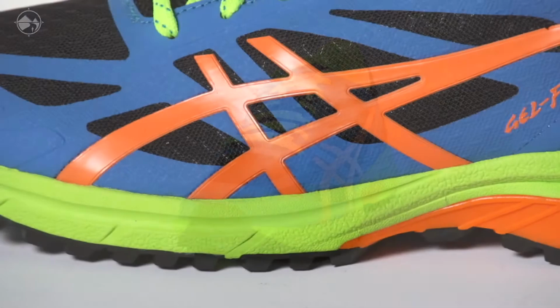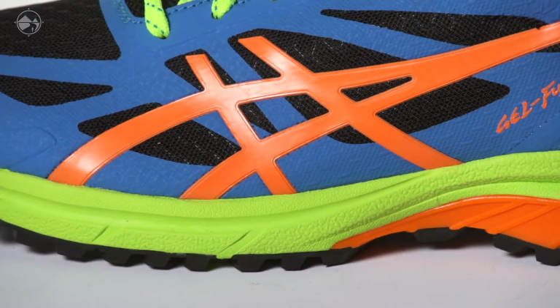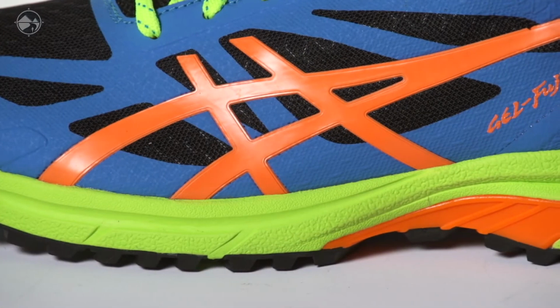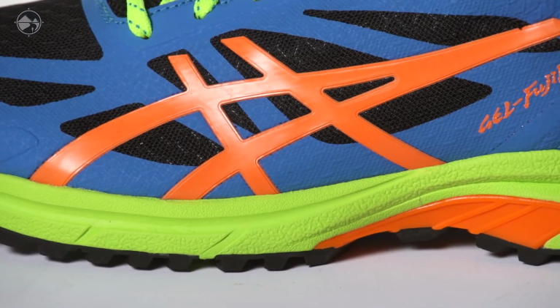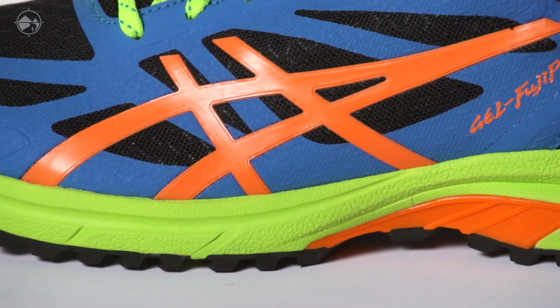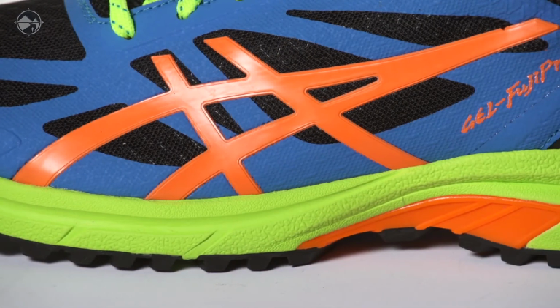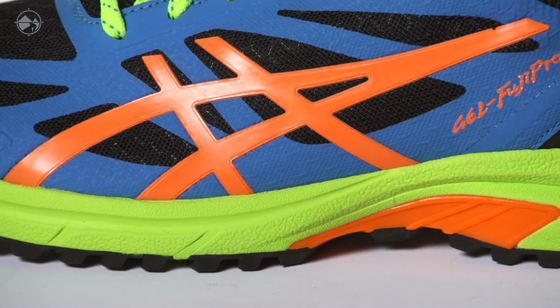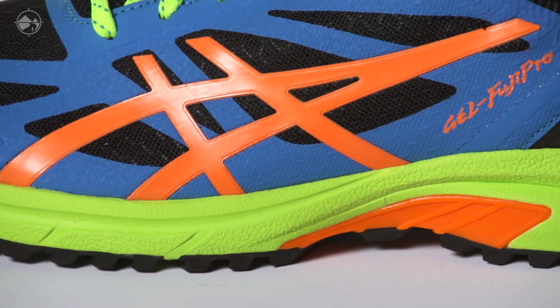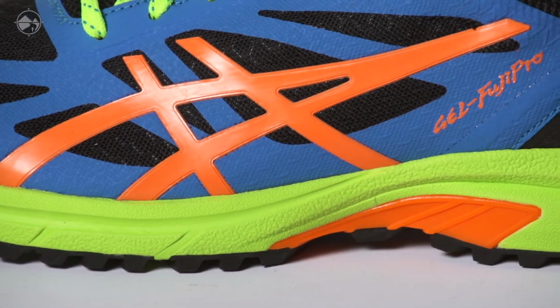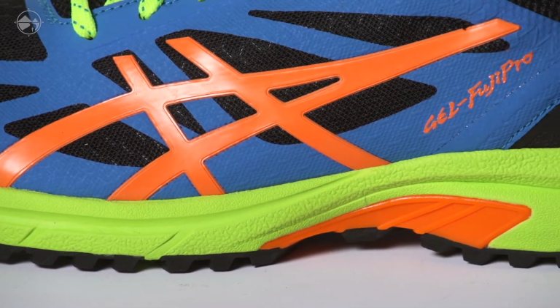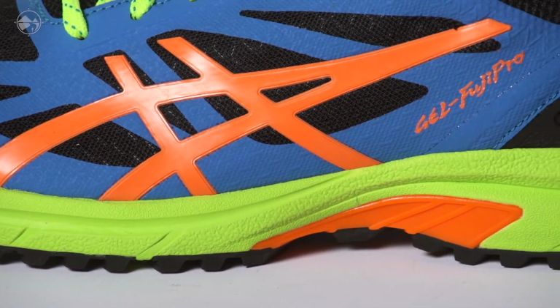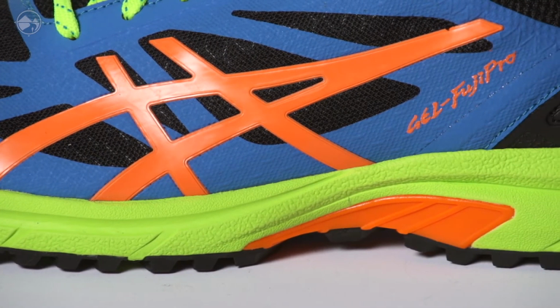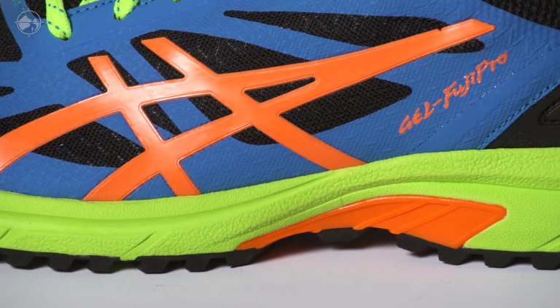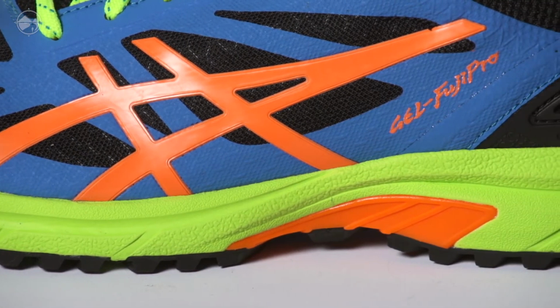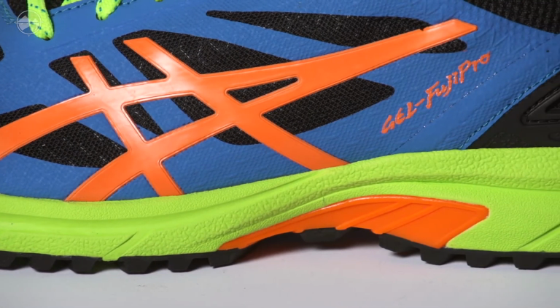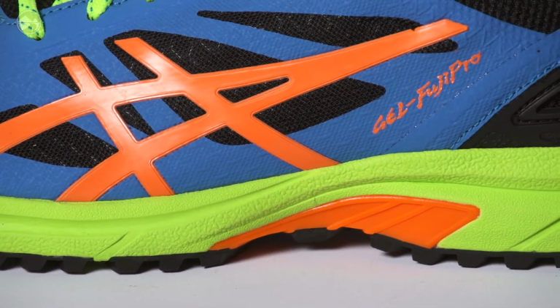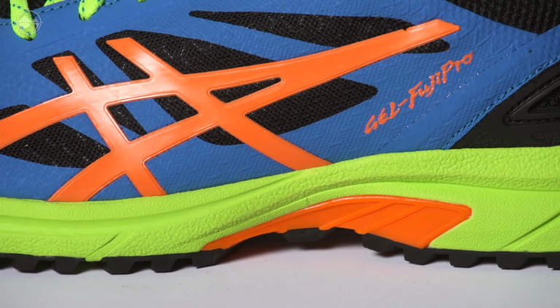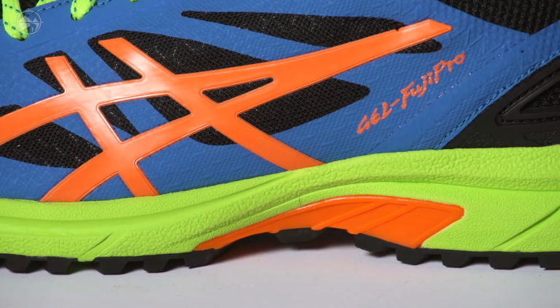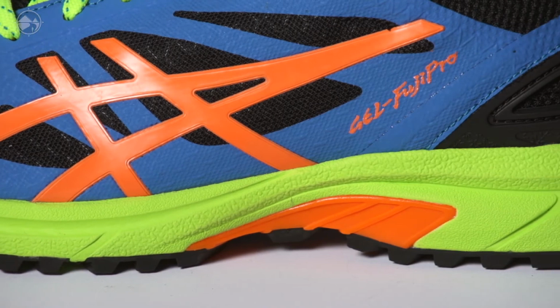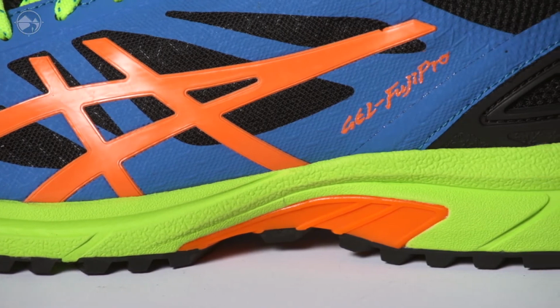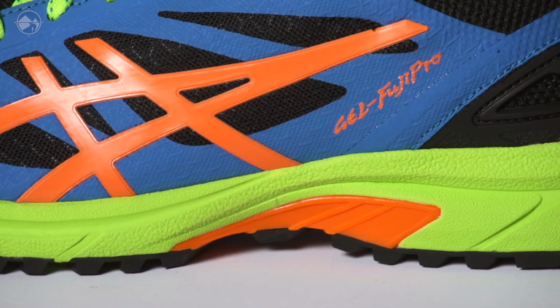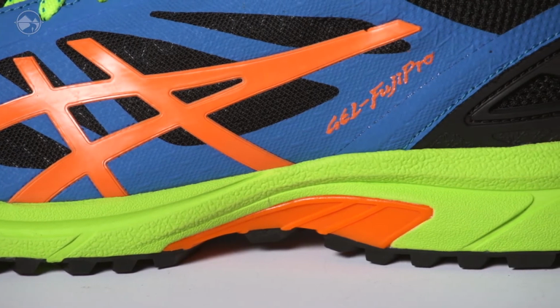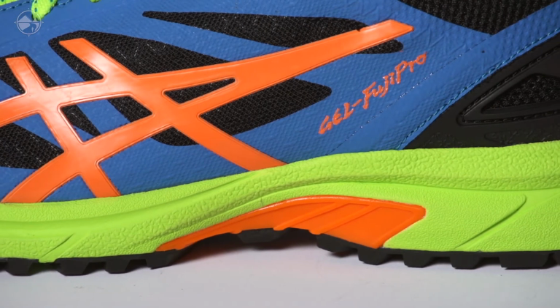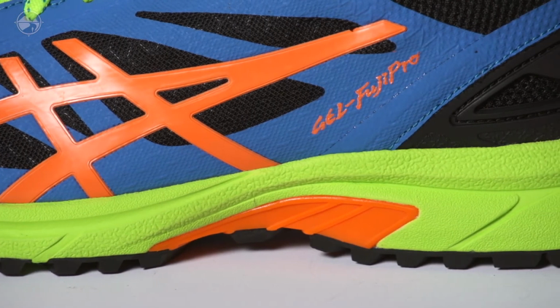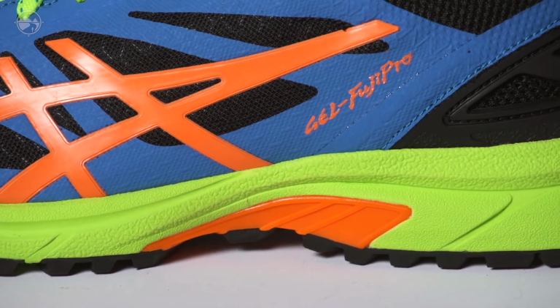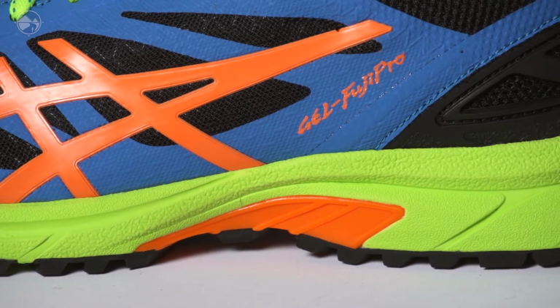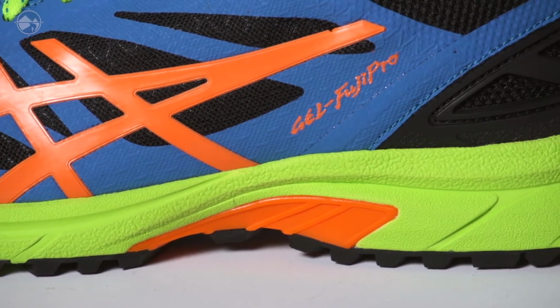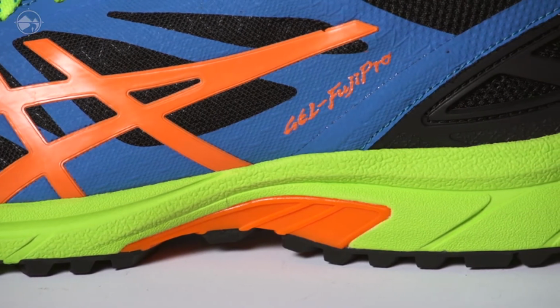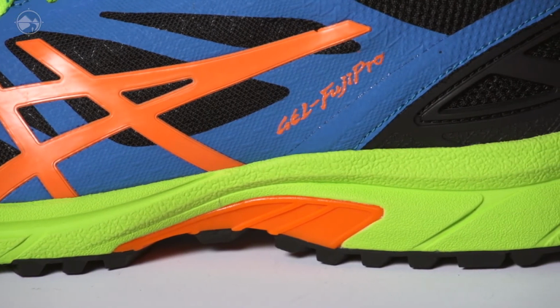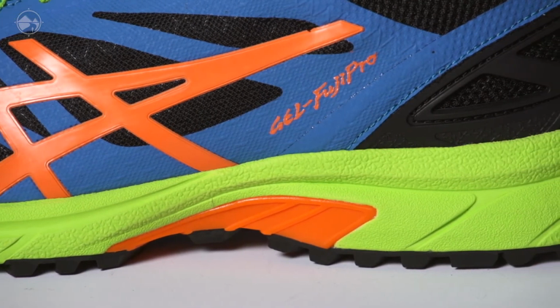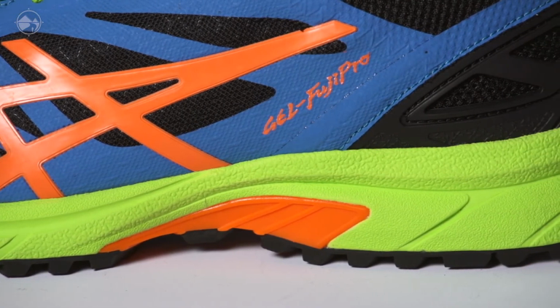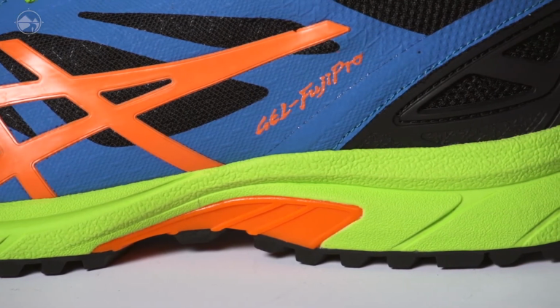By utilizing the new SoLite midsole, Asics' lightest midsole compound, this shoe has a fast feel while still providing sufficient cushioning.